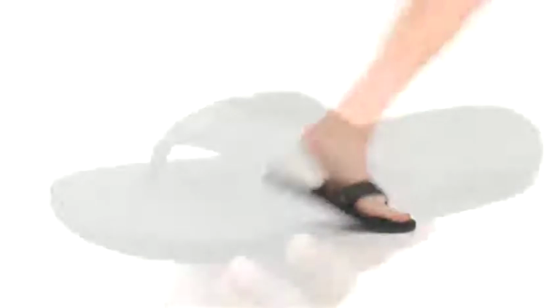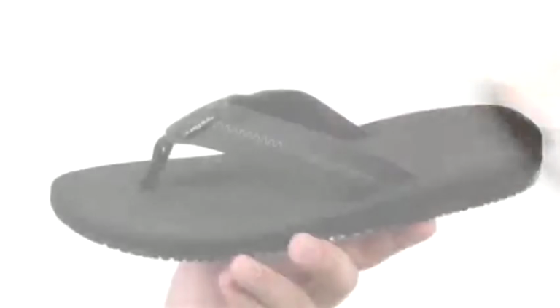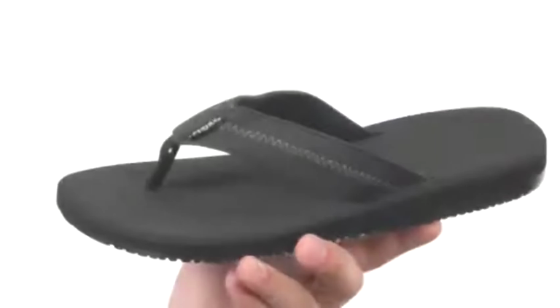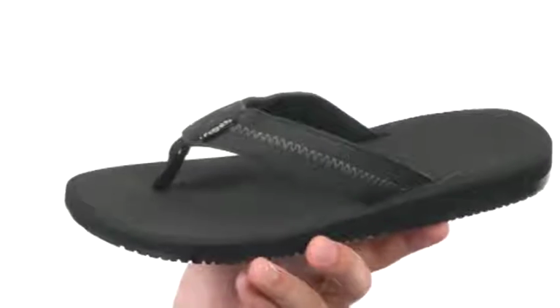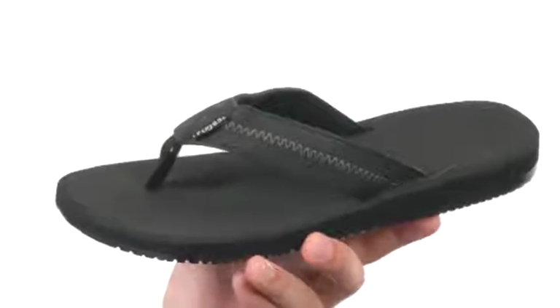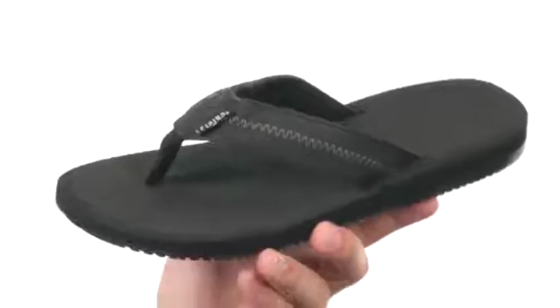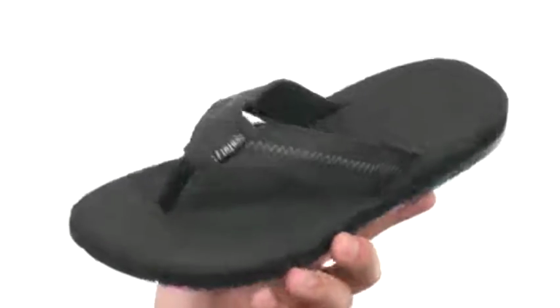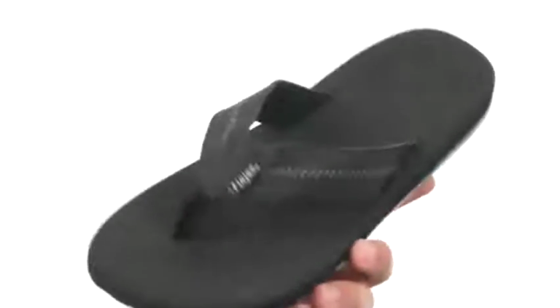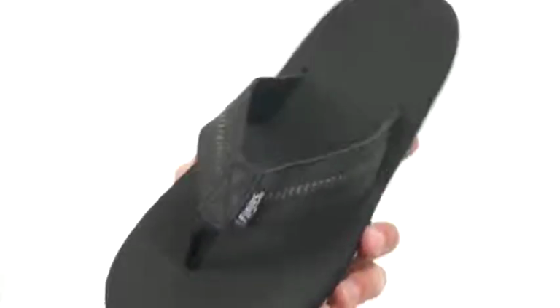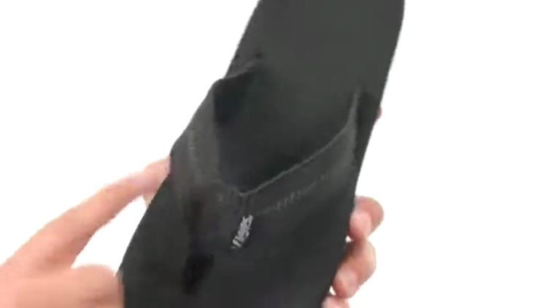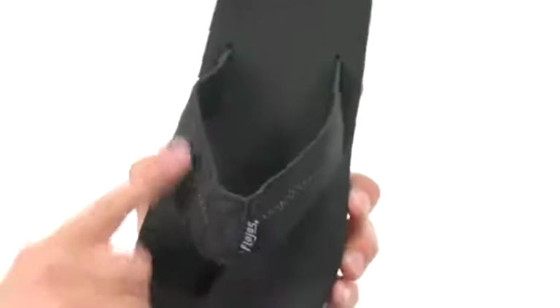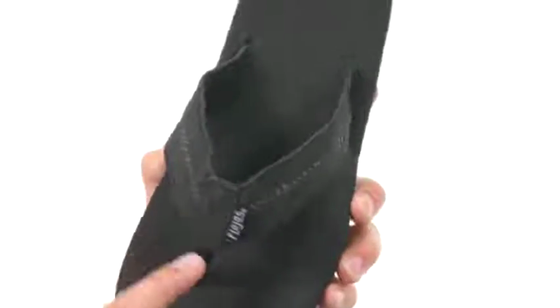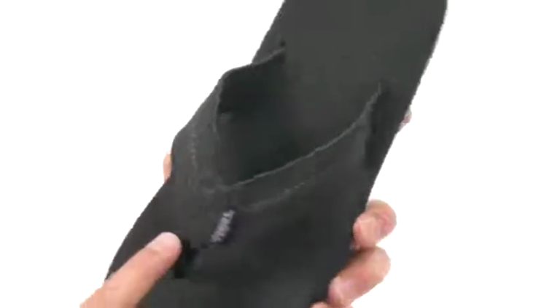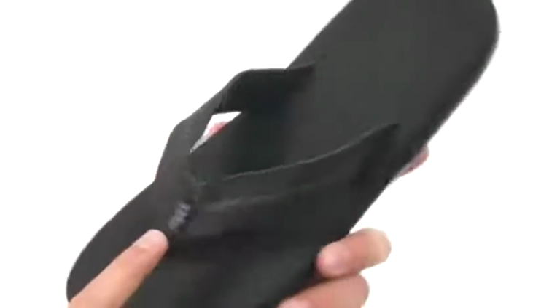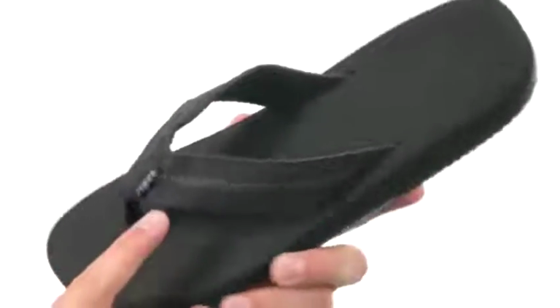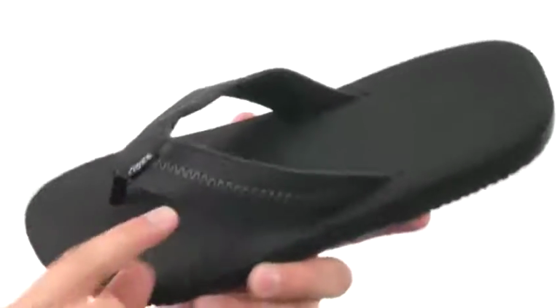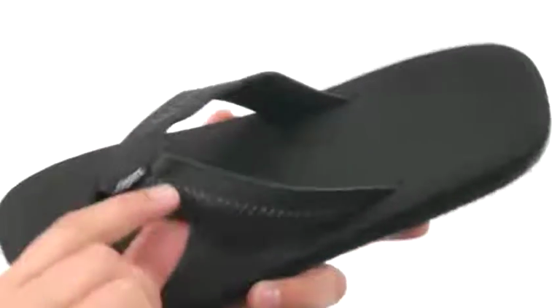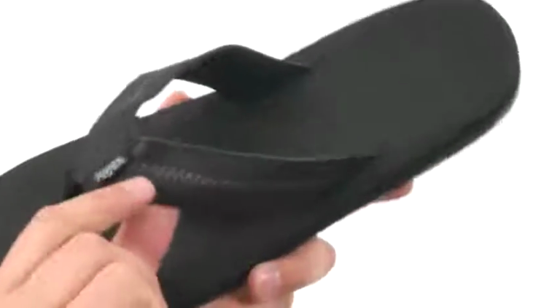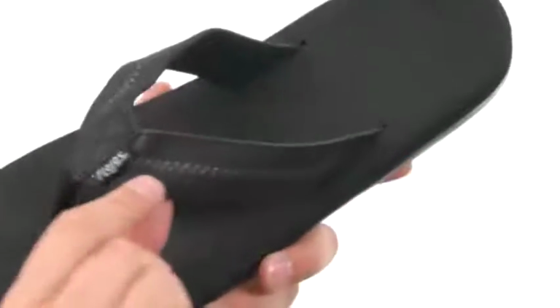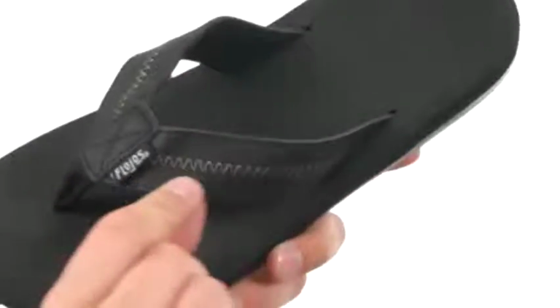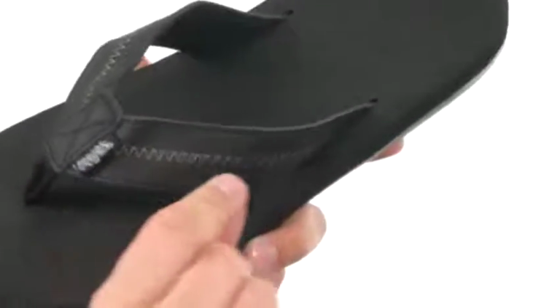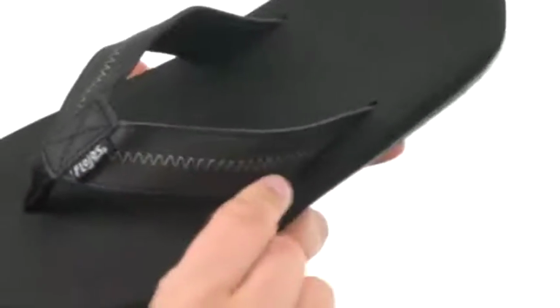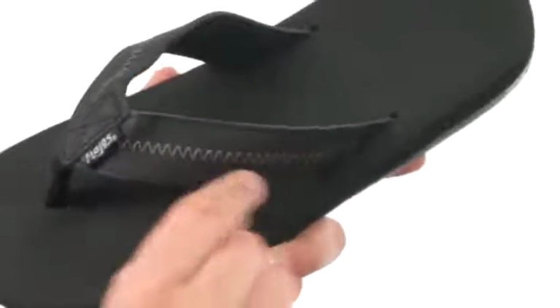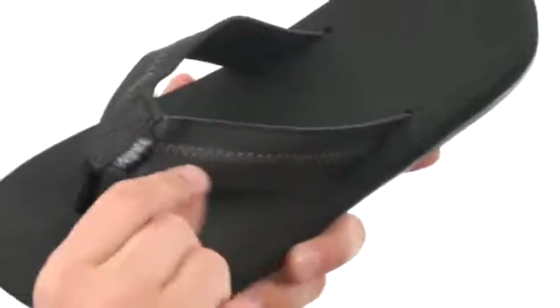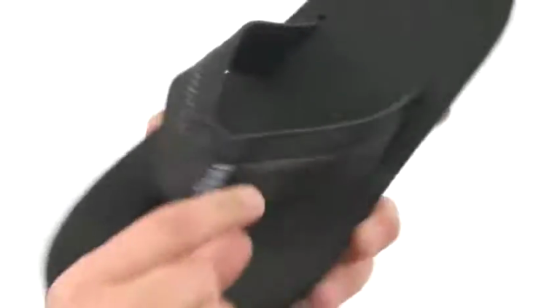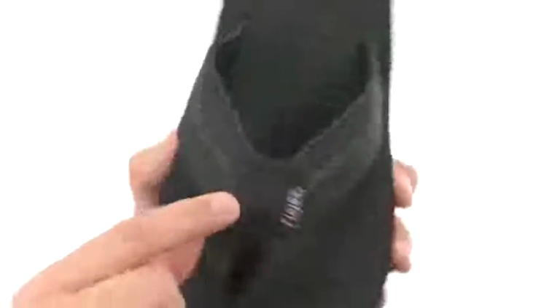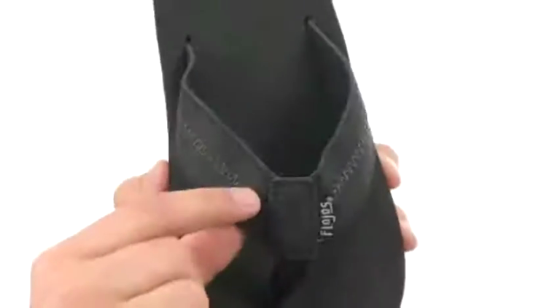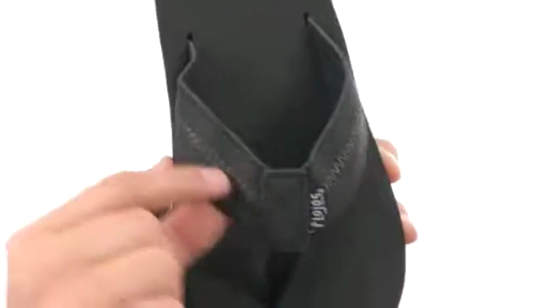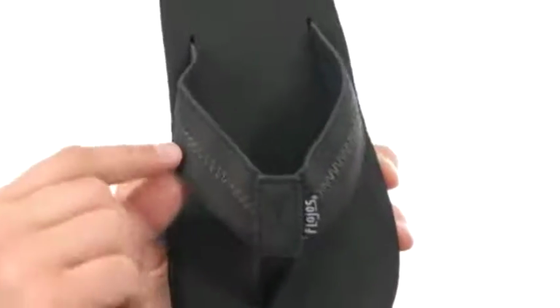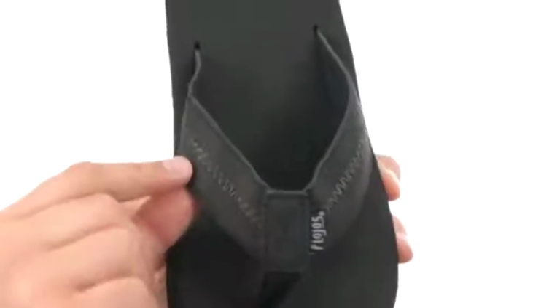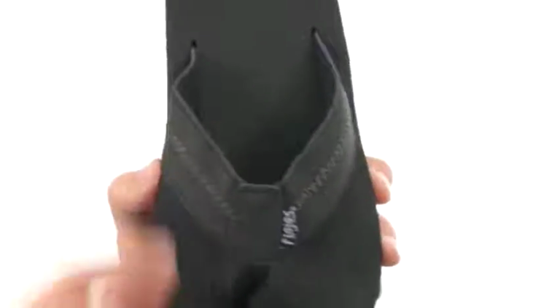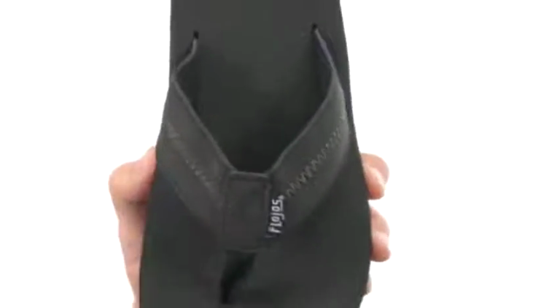These super comfortable sandals have that durable leather upper with that nice looking stitch detailing on both sides of that strap.